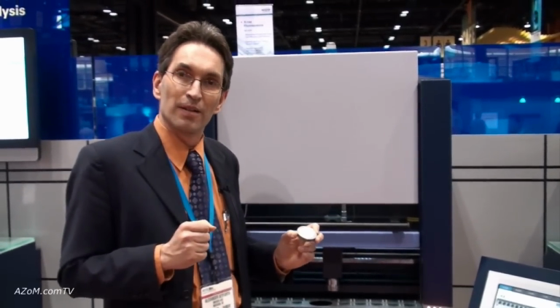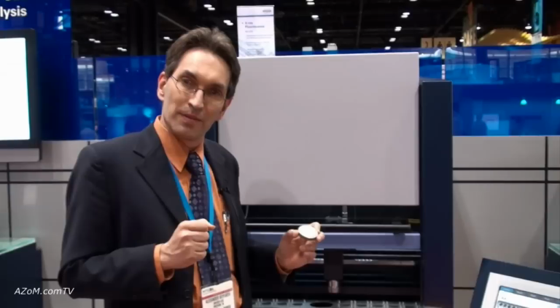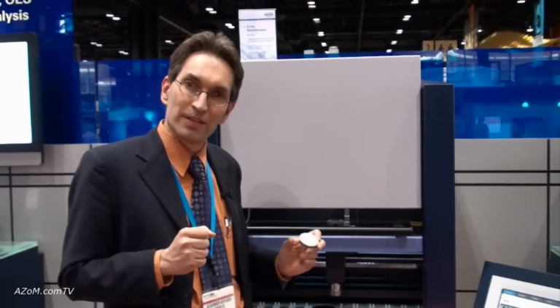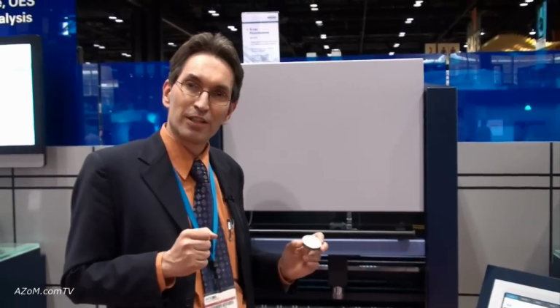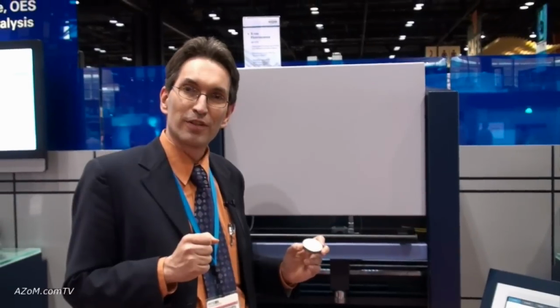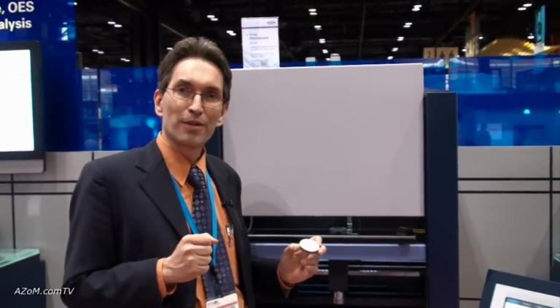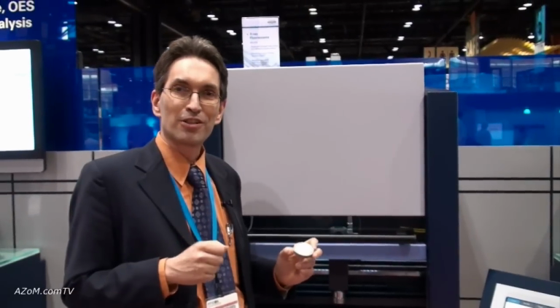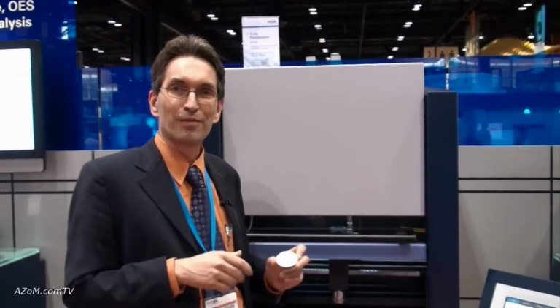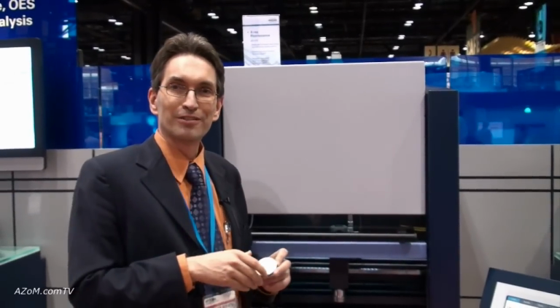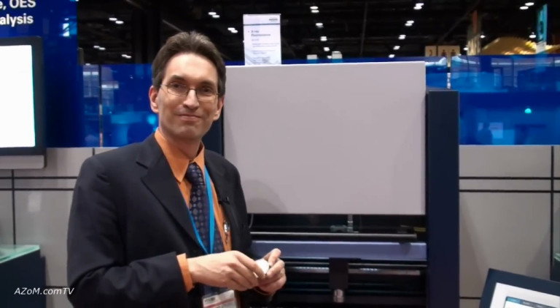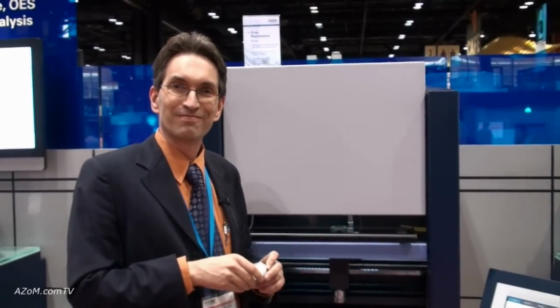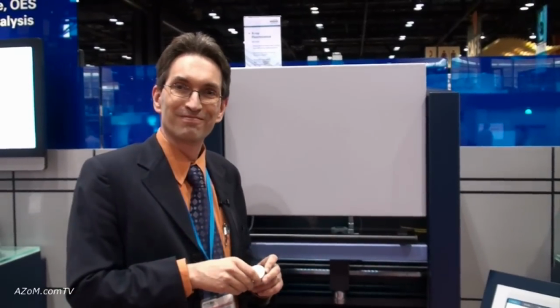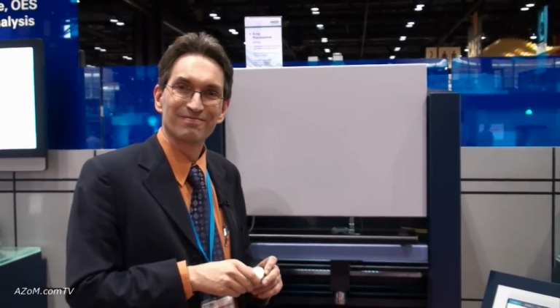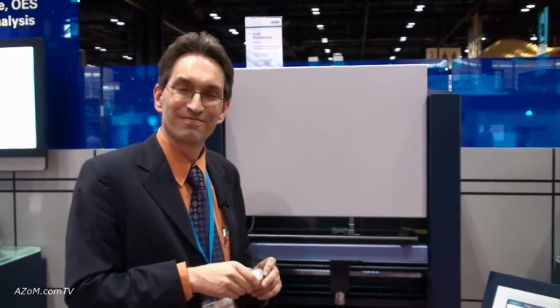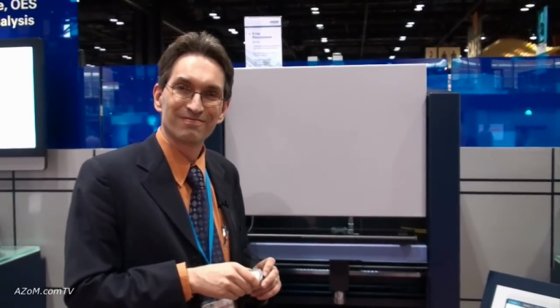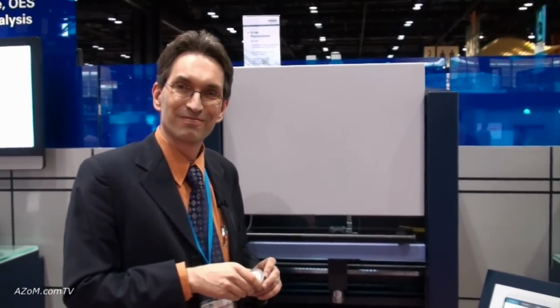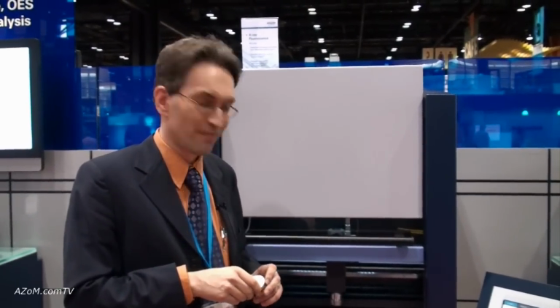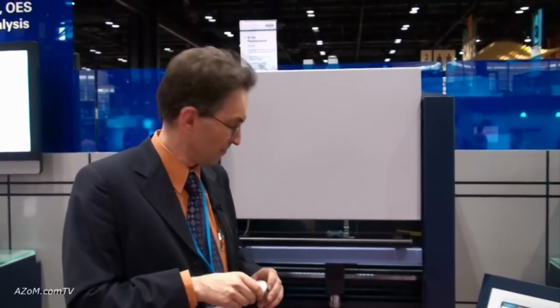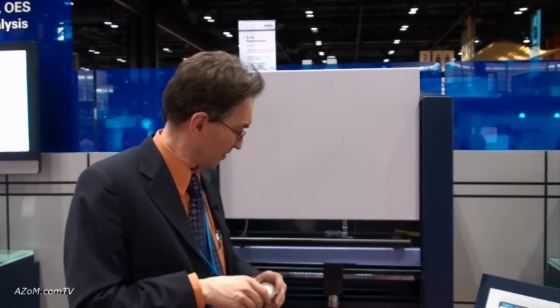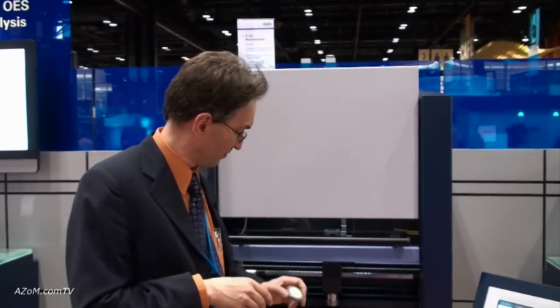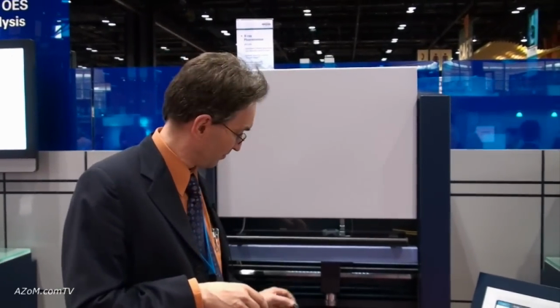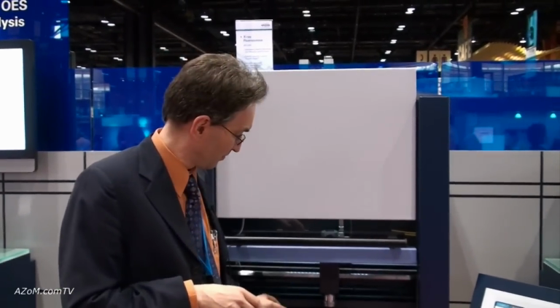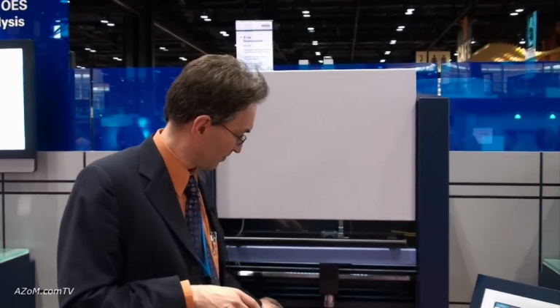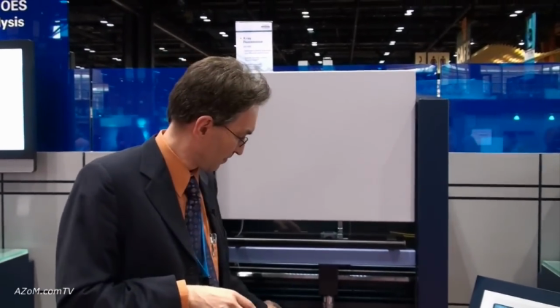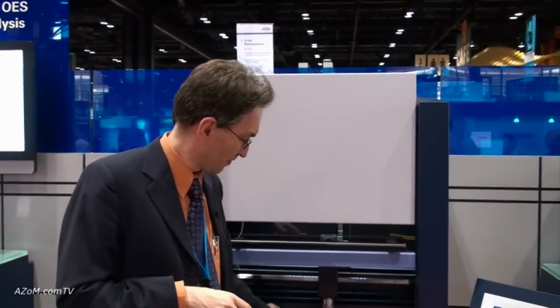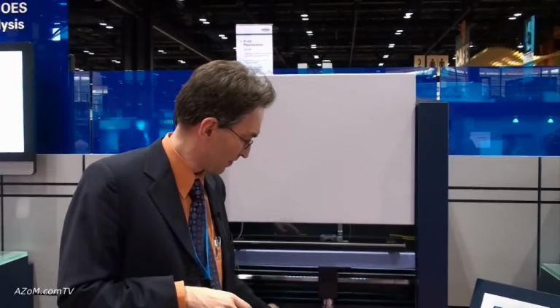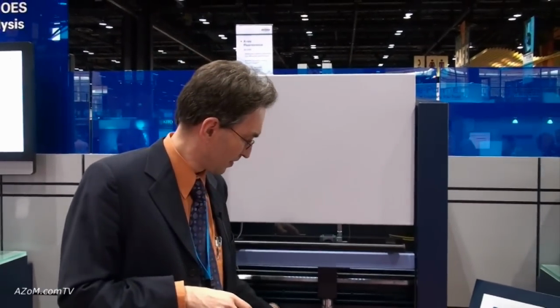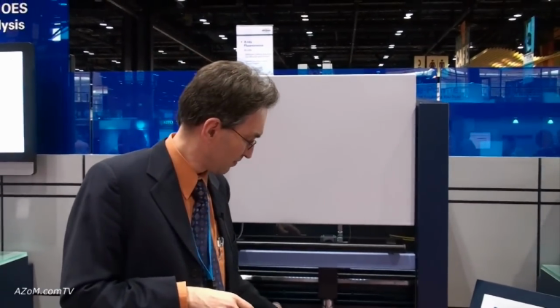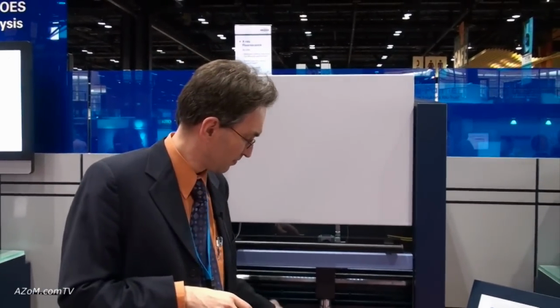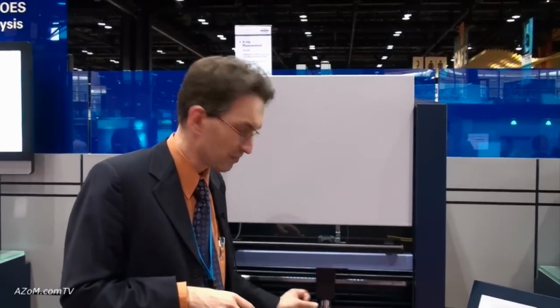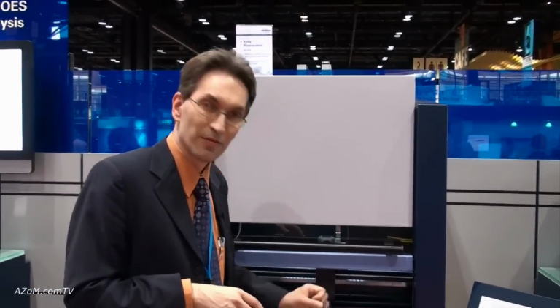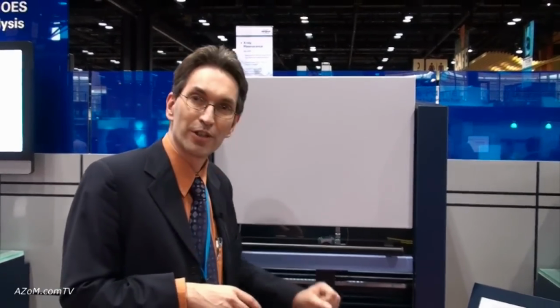Thank you very much. Alright Alexander, thanks for telling us about your new XRF analyzer for the cement industry.